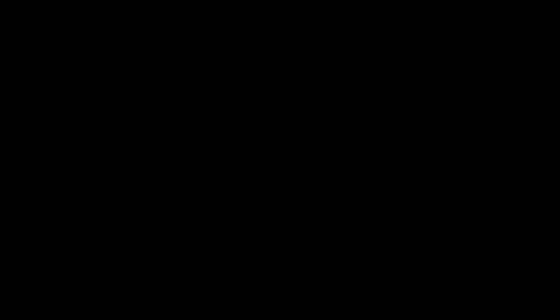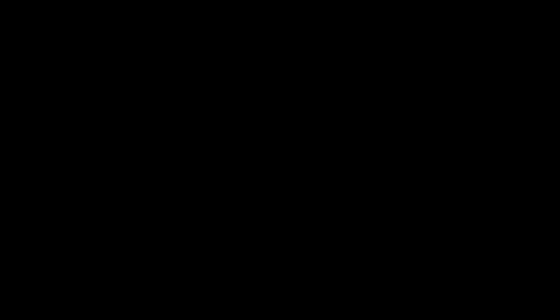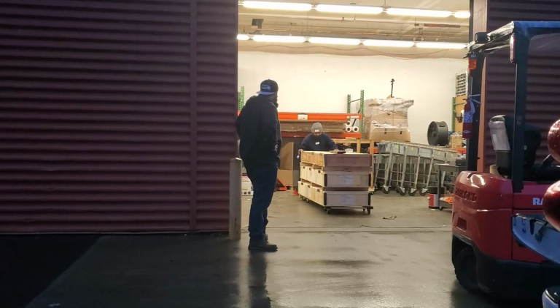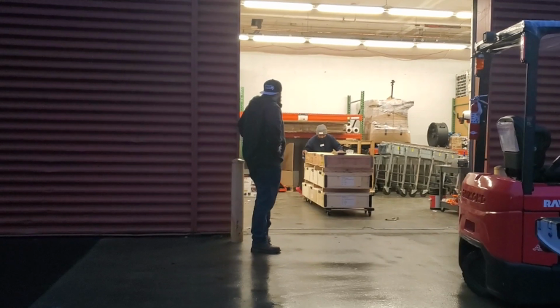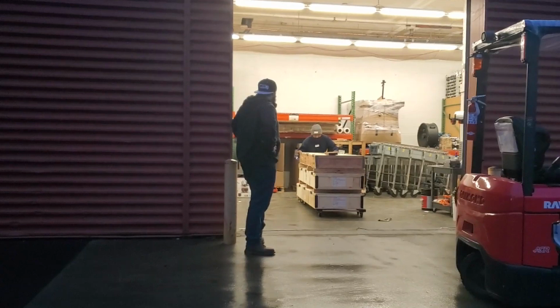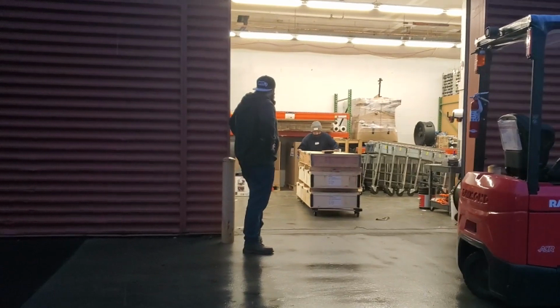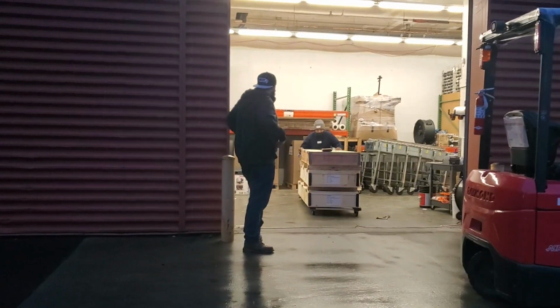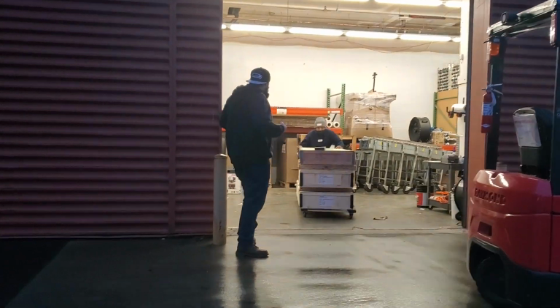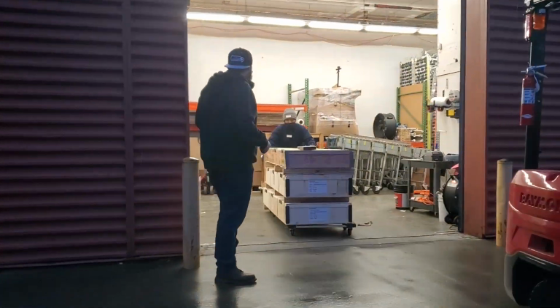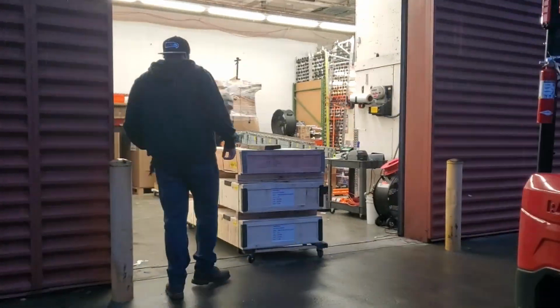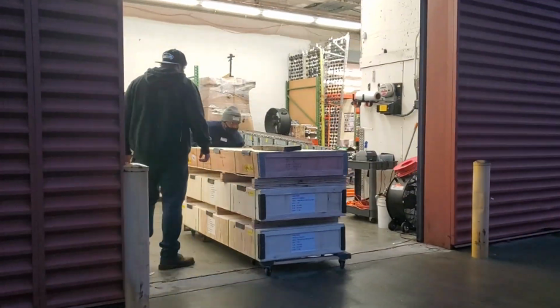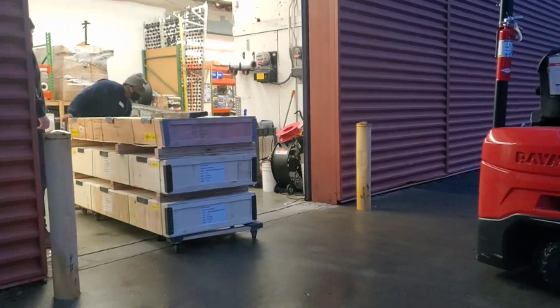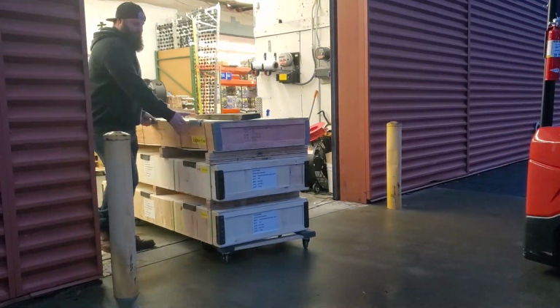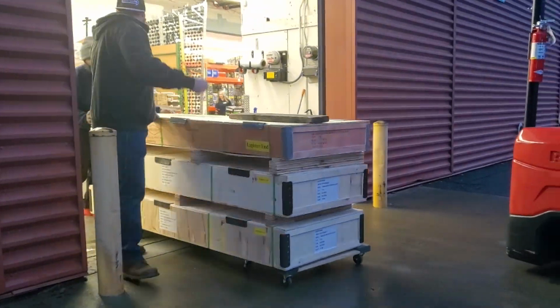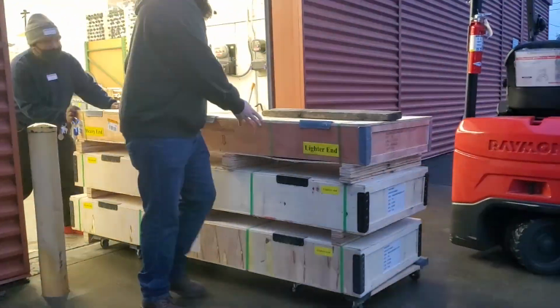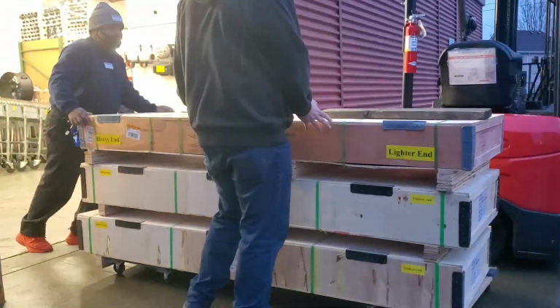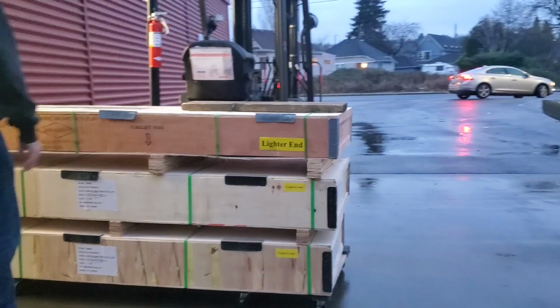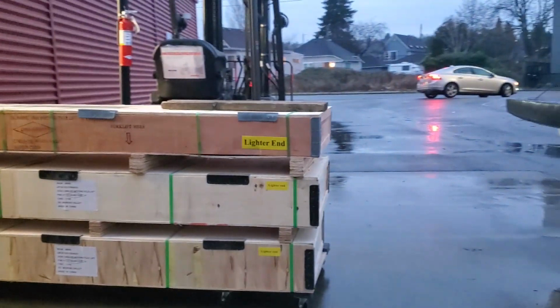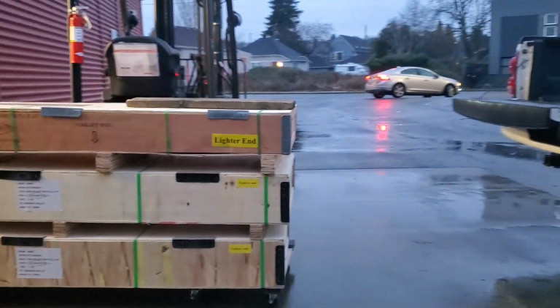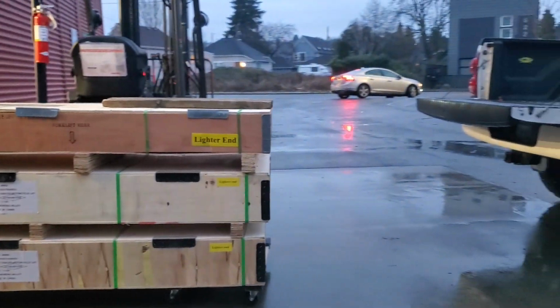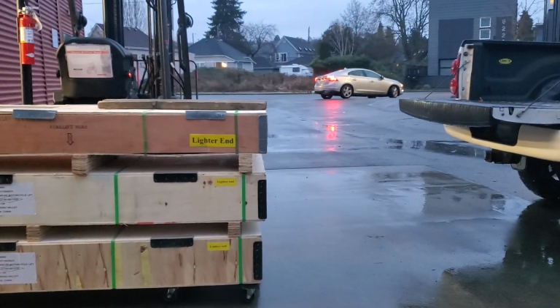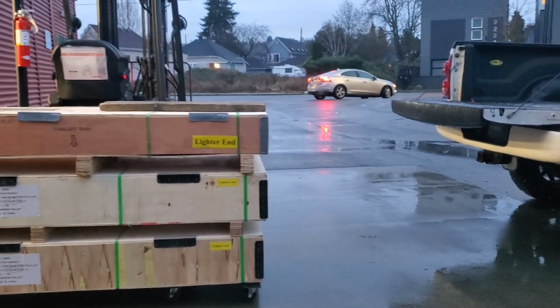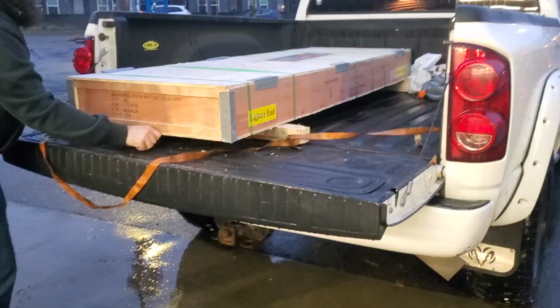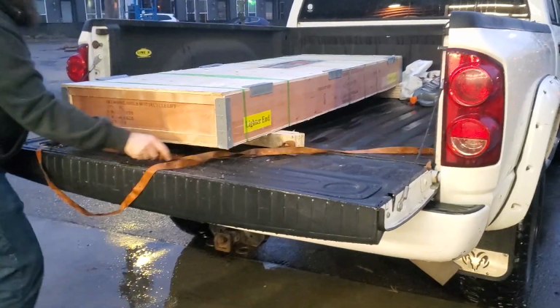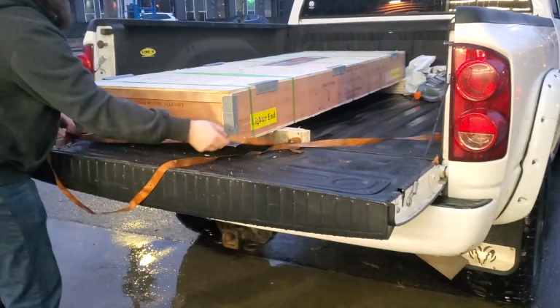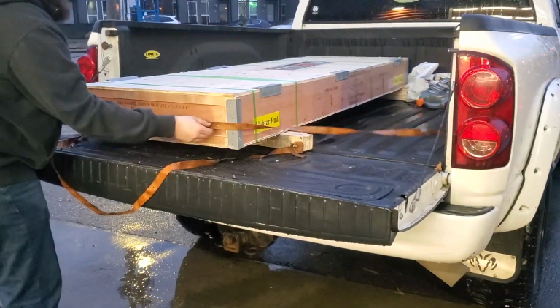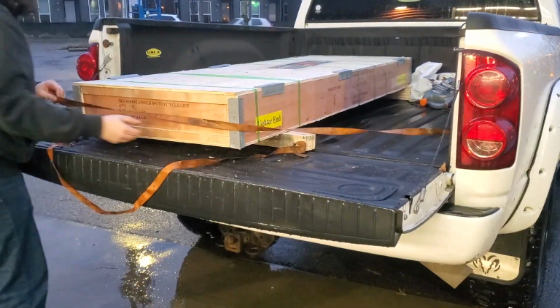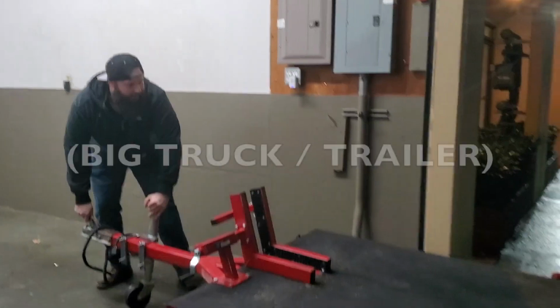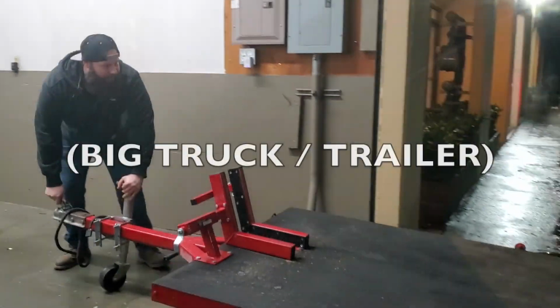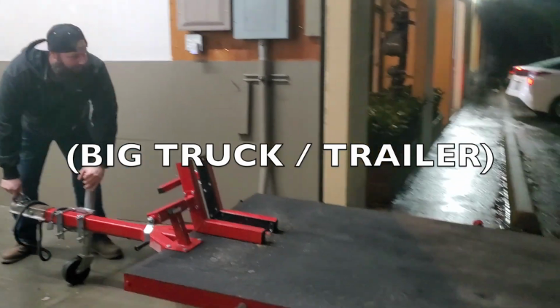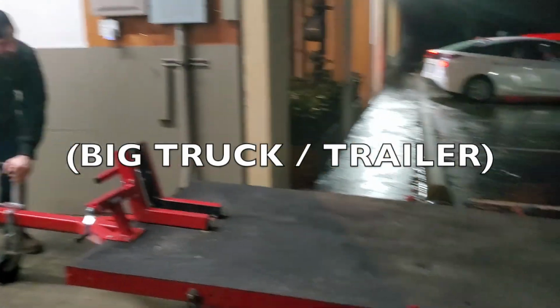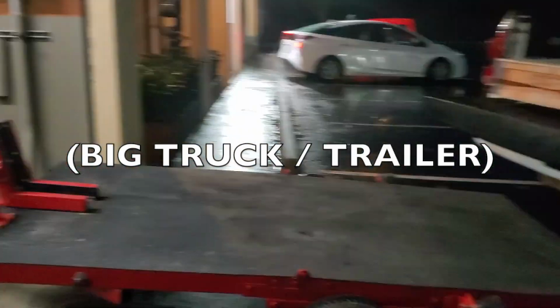The first part of this operation was getting this beast back to our shop. It comes in a beefy crate, so you're going to need substantial means of conveyance and a buddy.